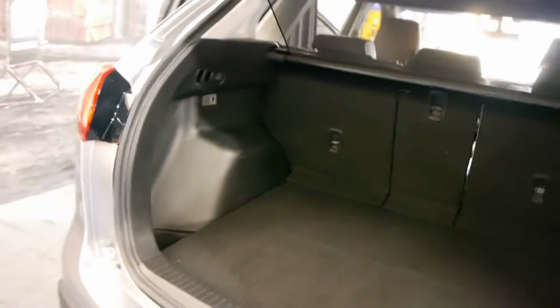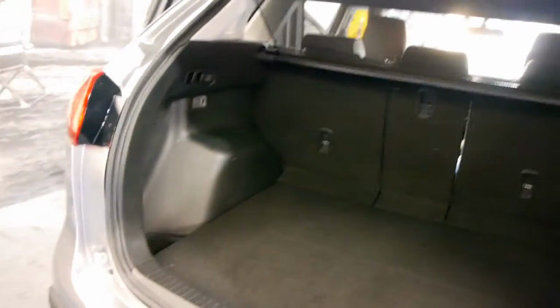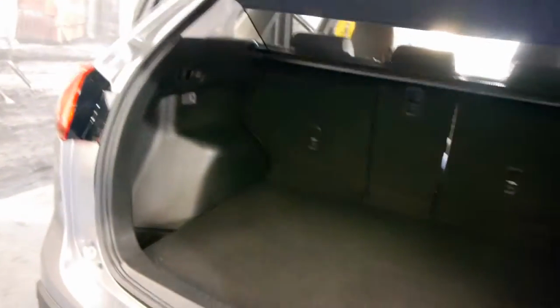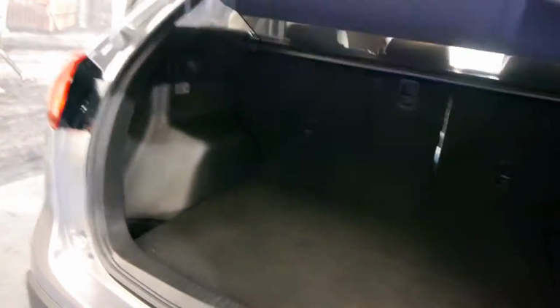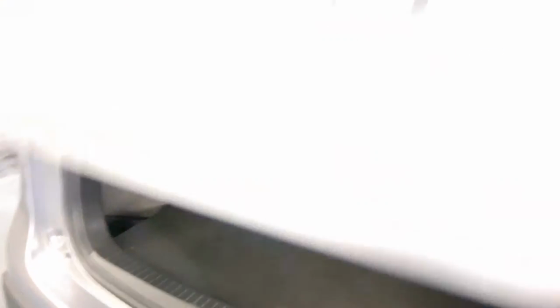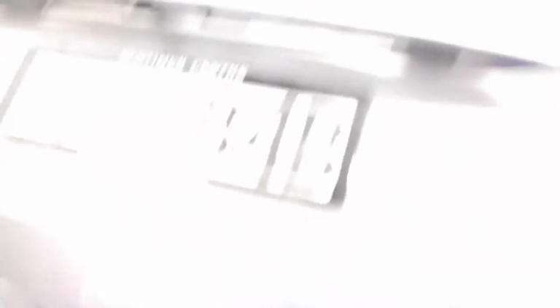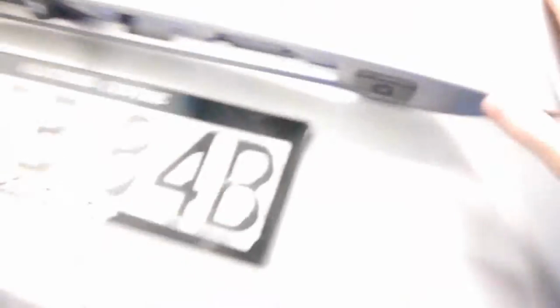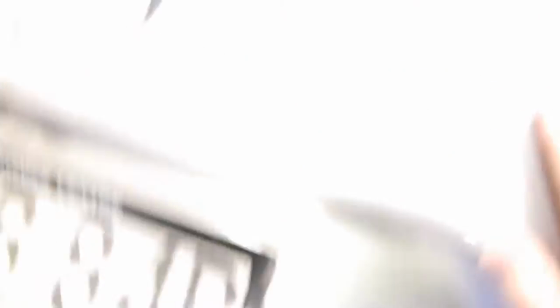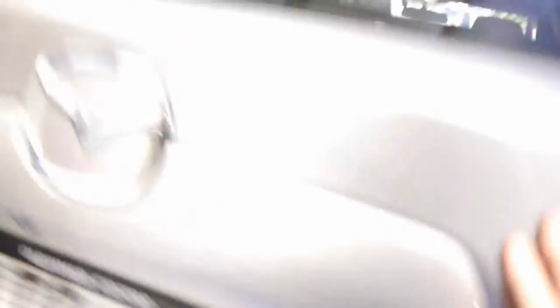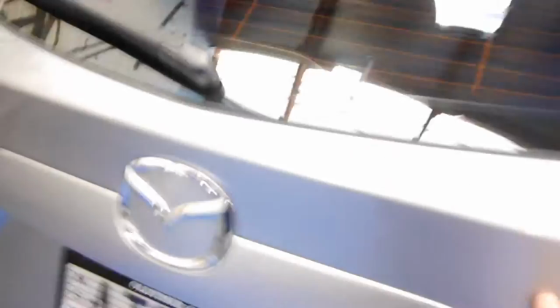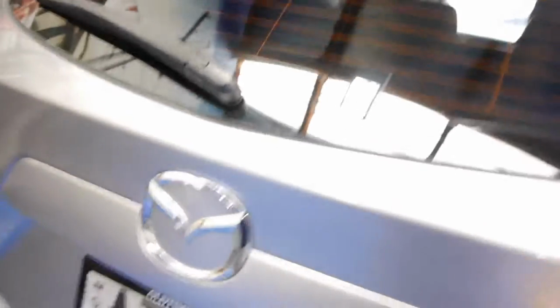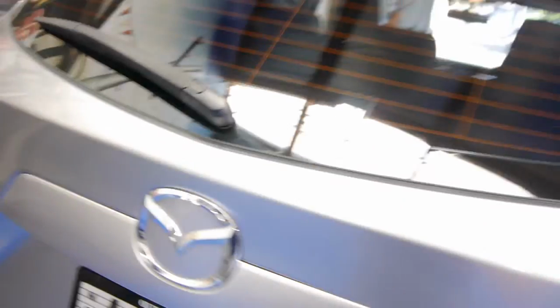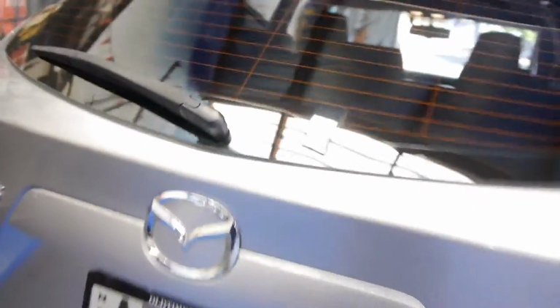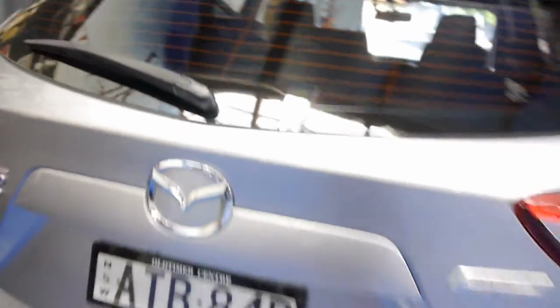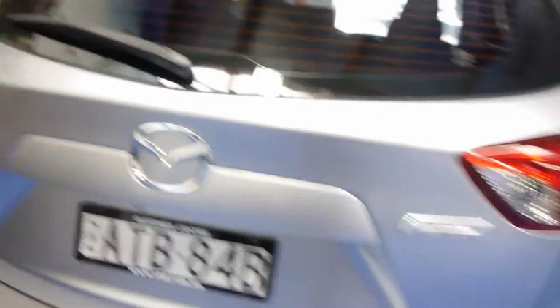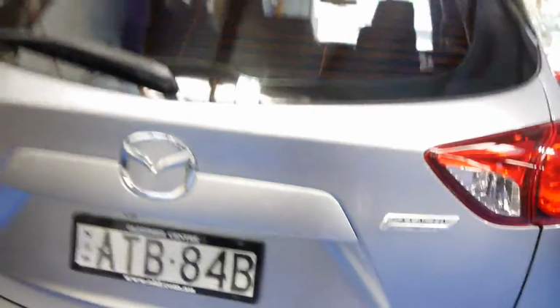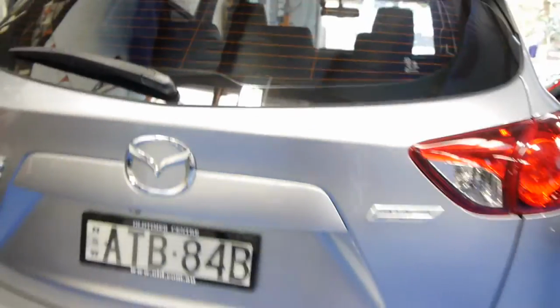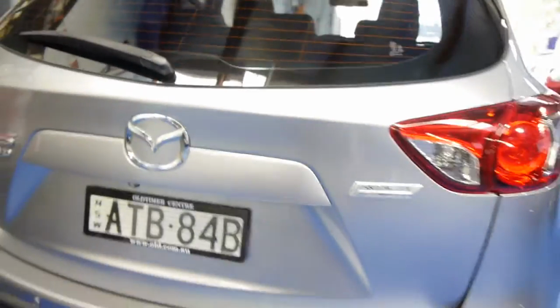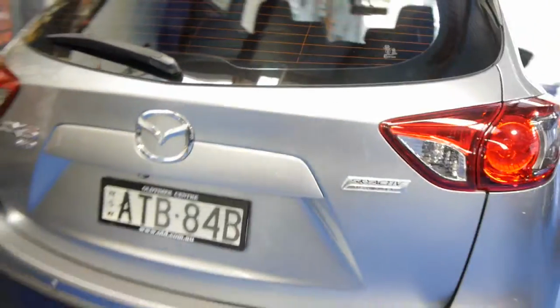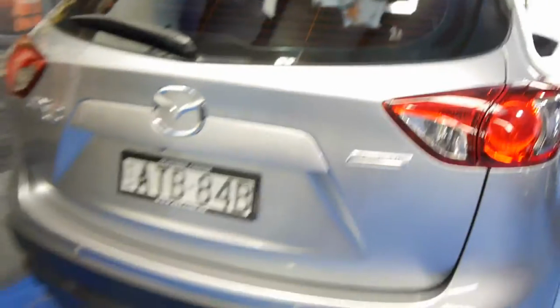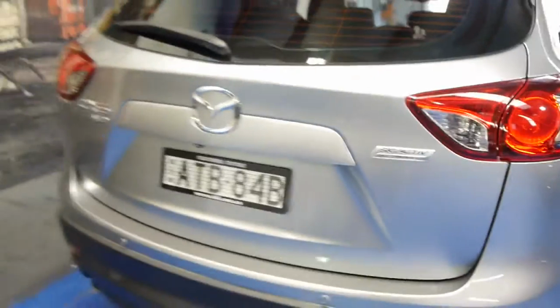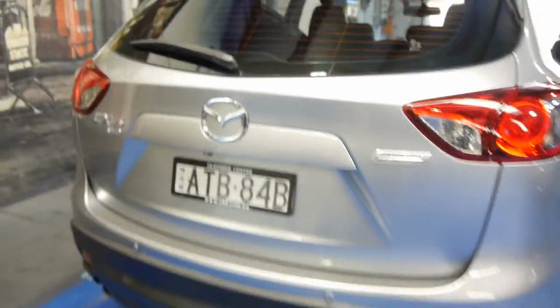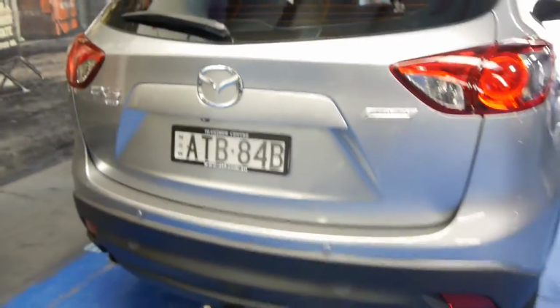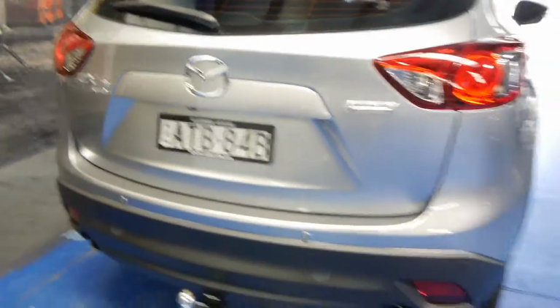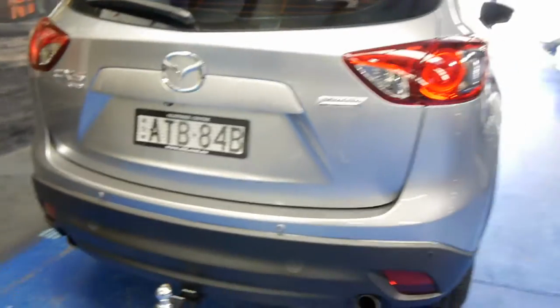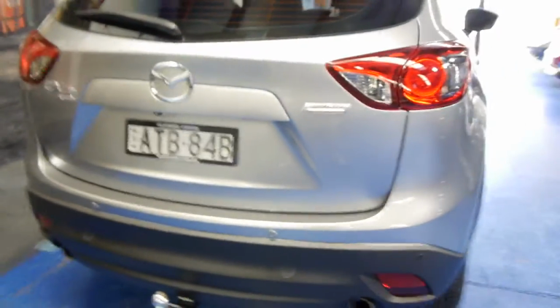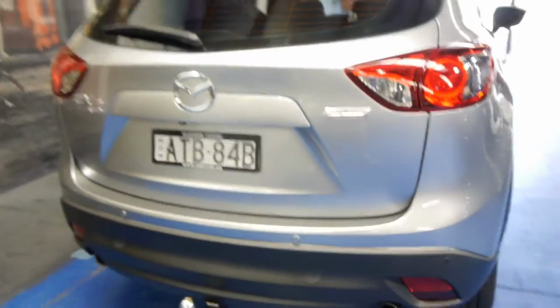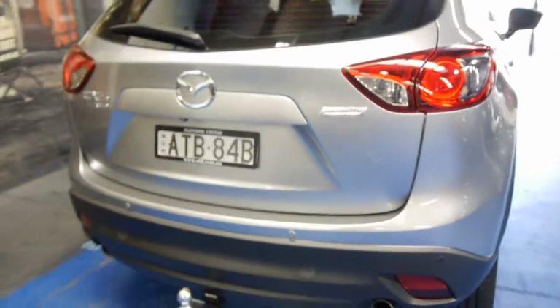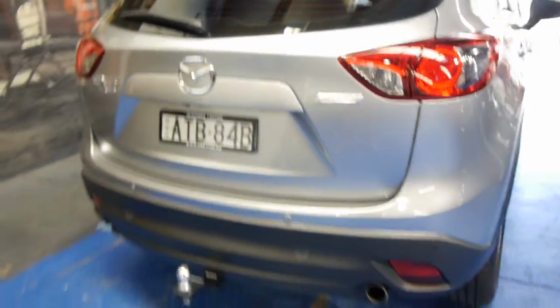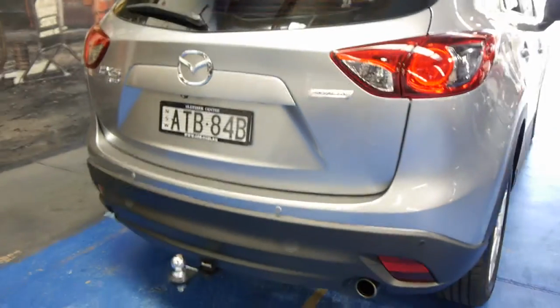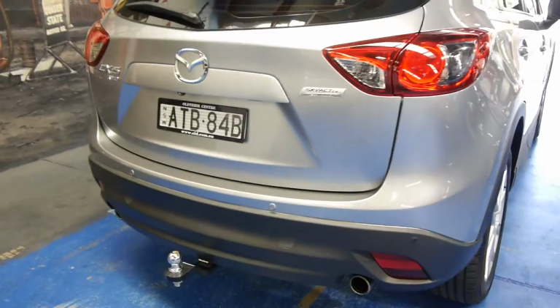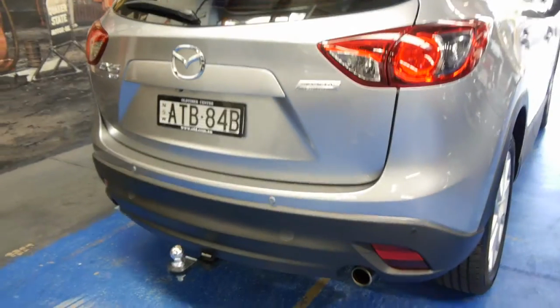Mazda dealers are selling these cars secondhand for $38,990. We think this car is great value for money.